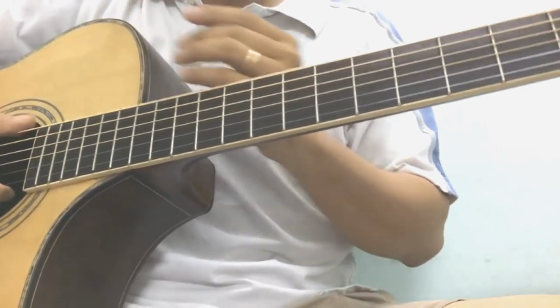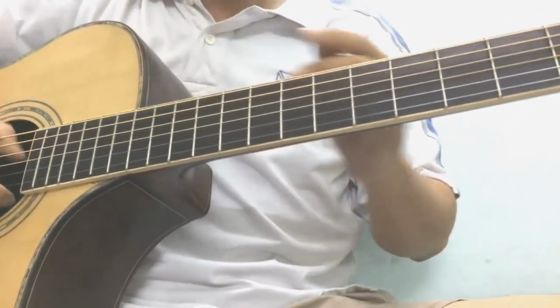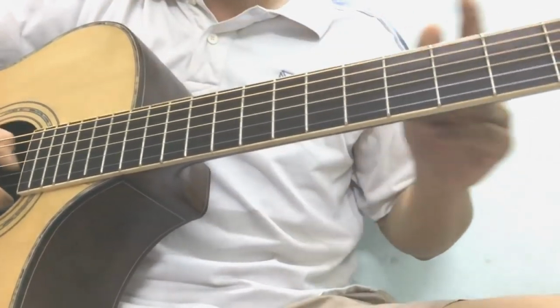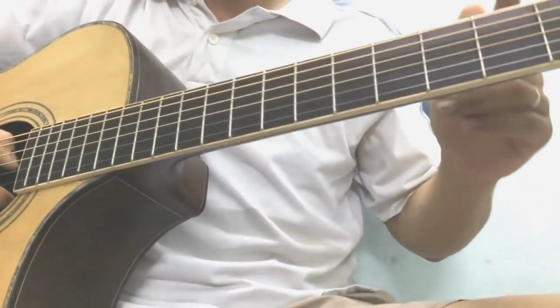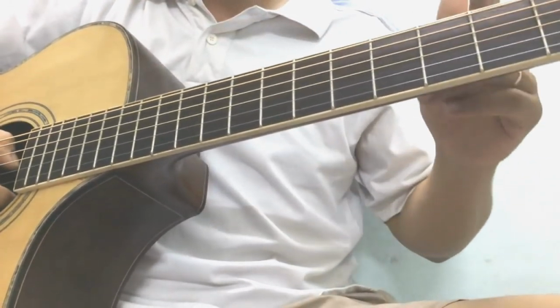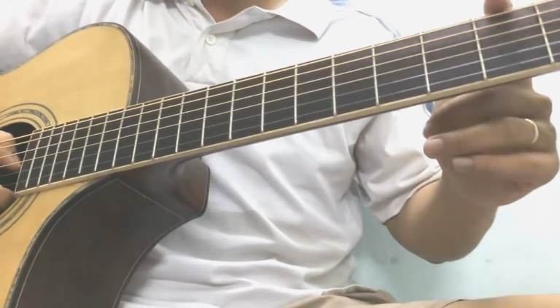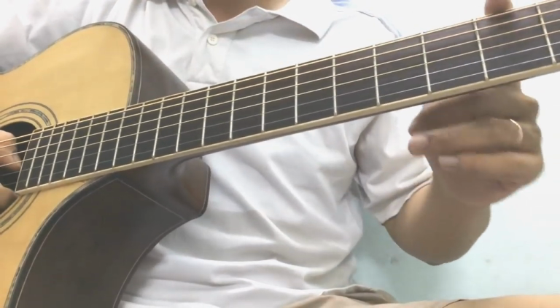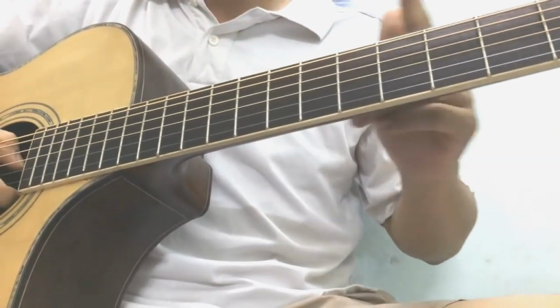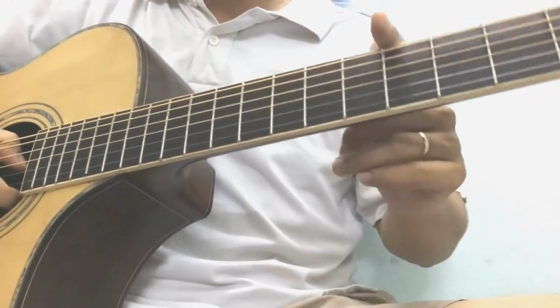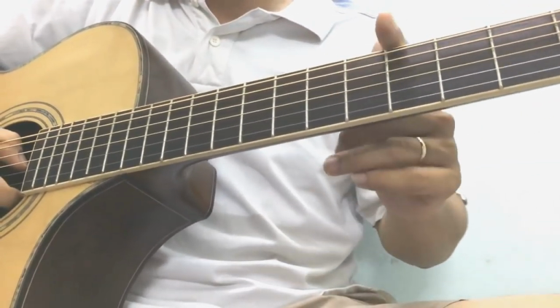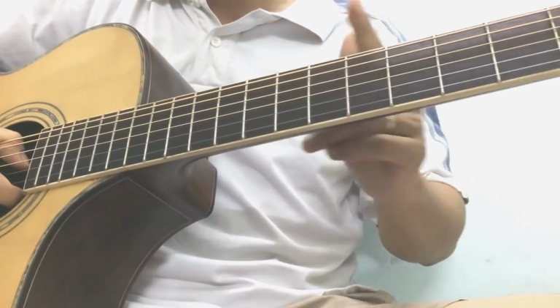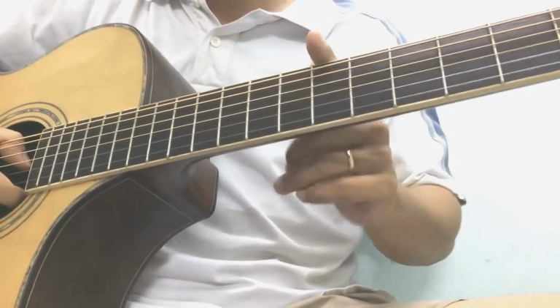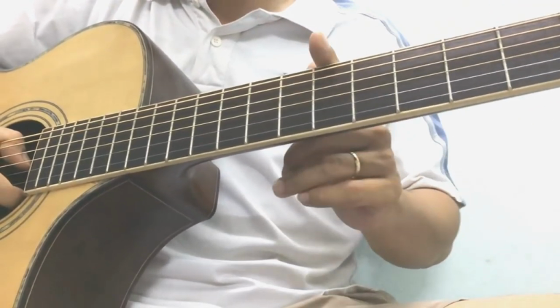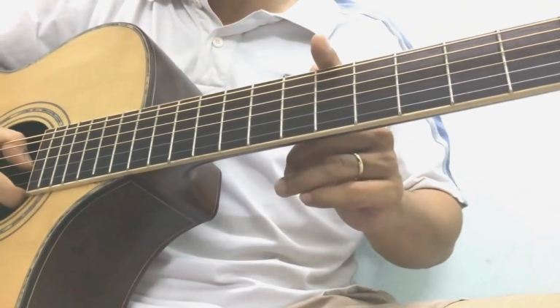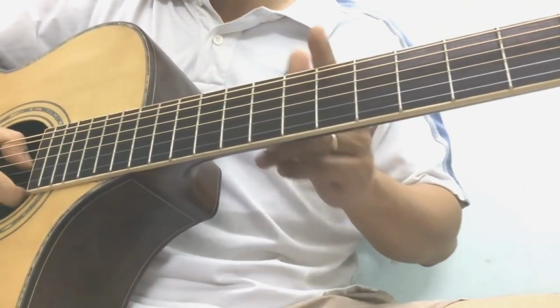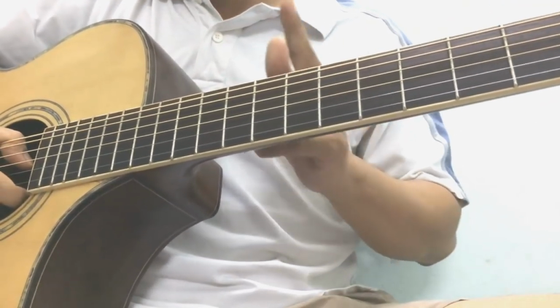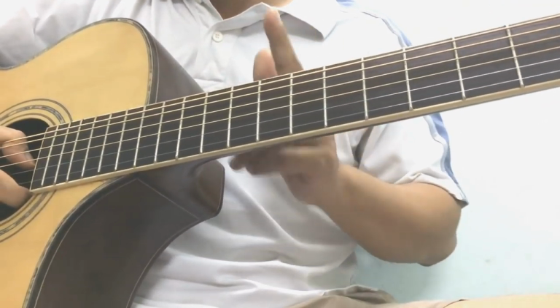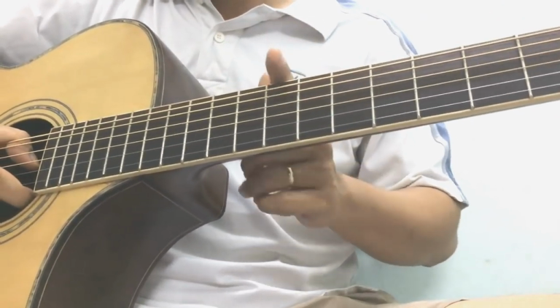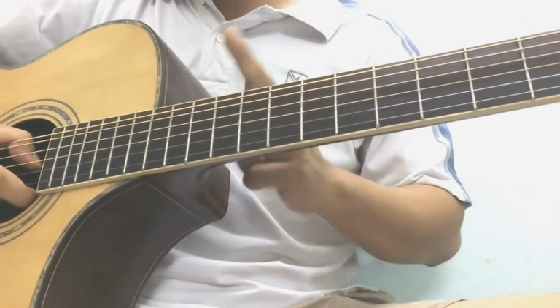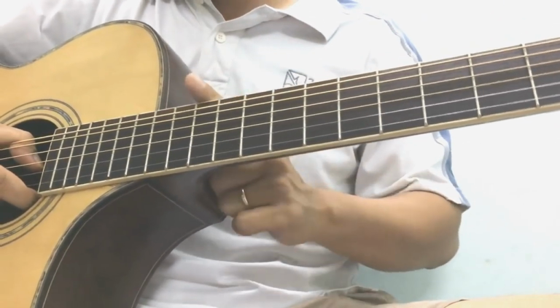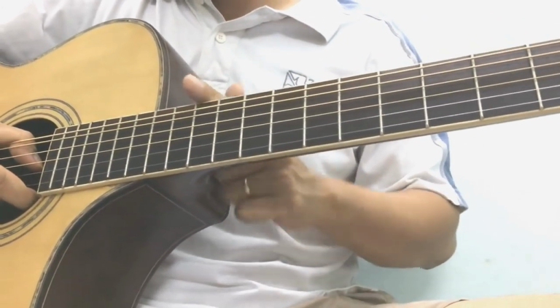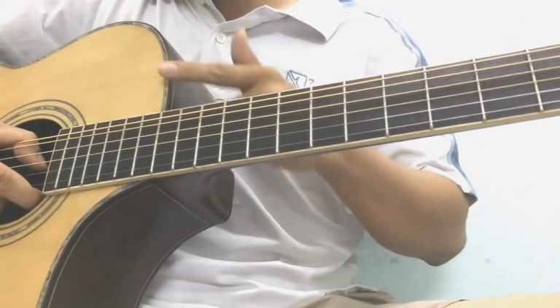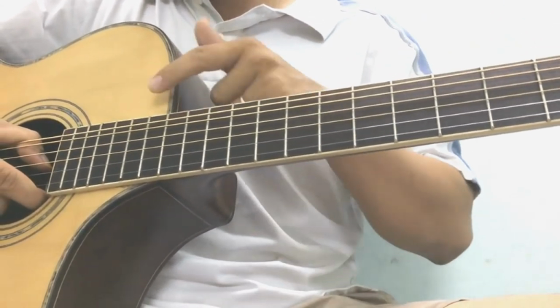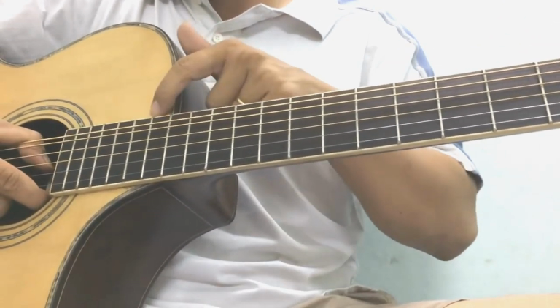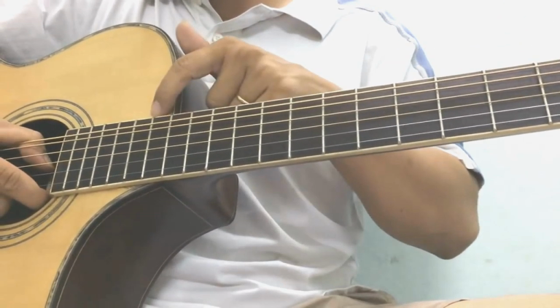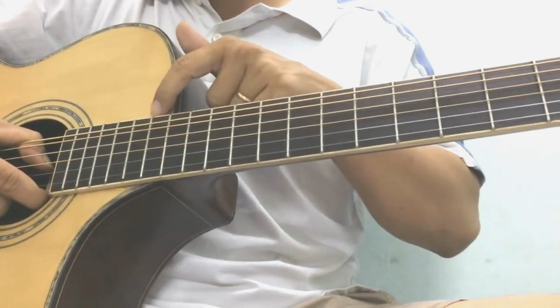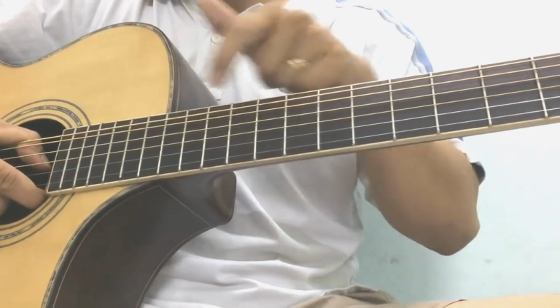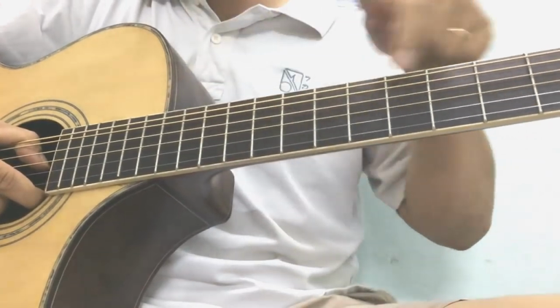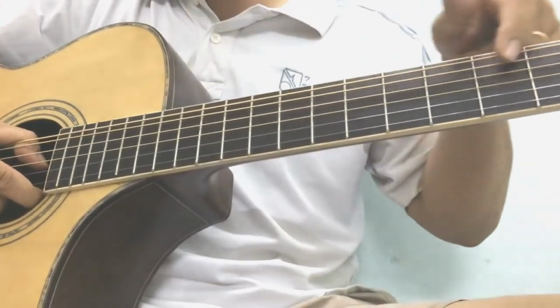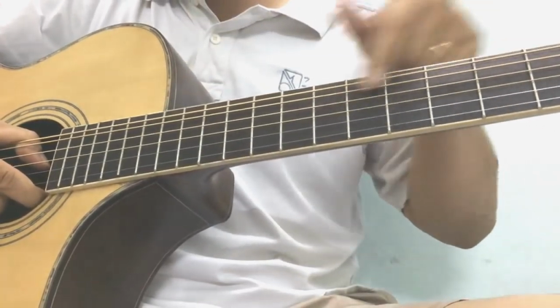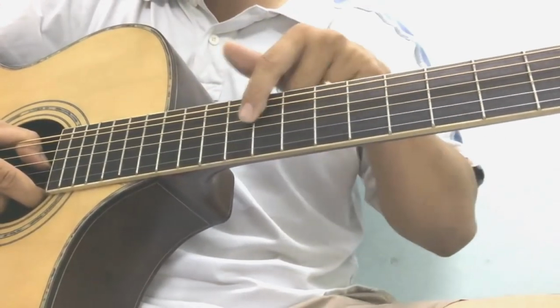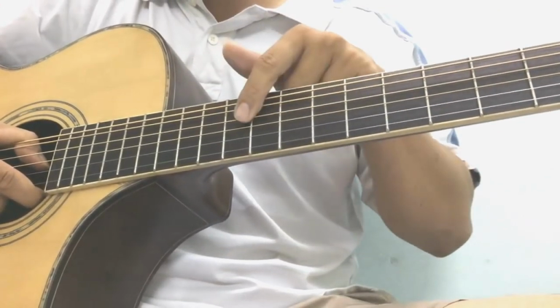Thông thường thì nó nằm ở ngăn 3, ngăn 5, ngăn 7, ngăn 9, 12 và 15. Cái chấm đó đó các bạn.